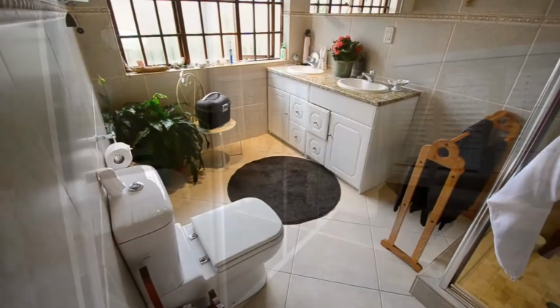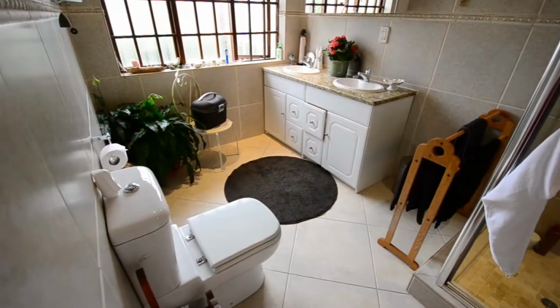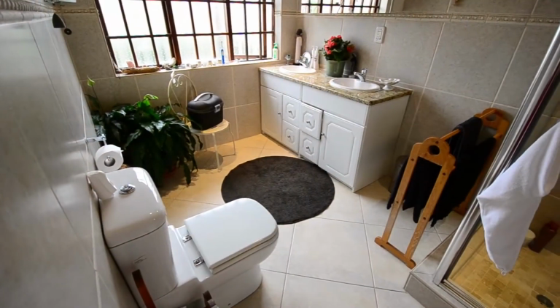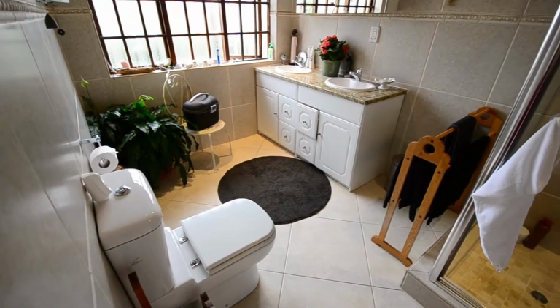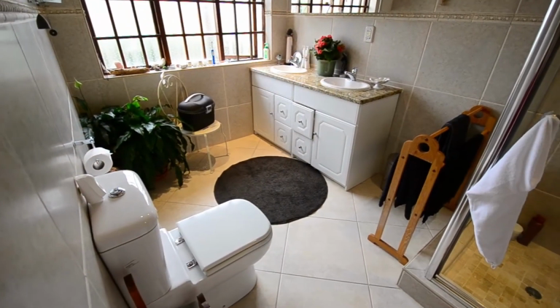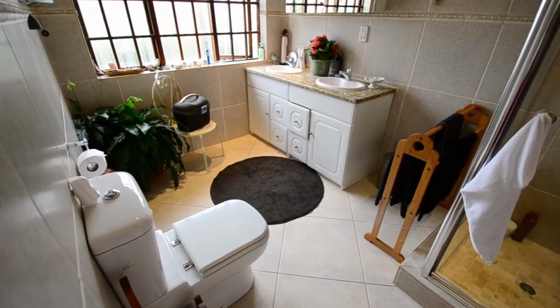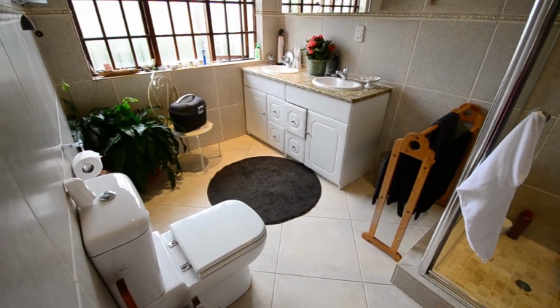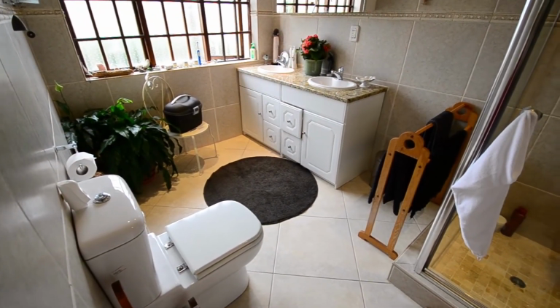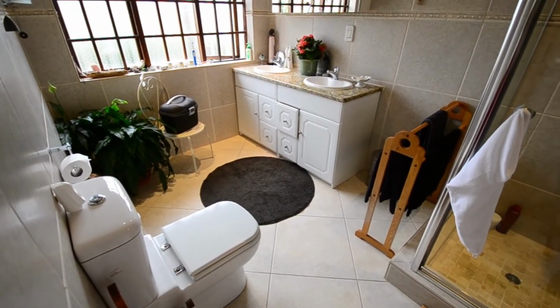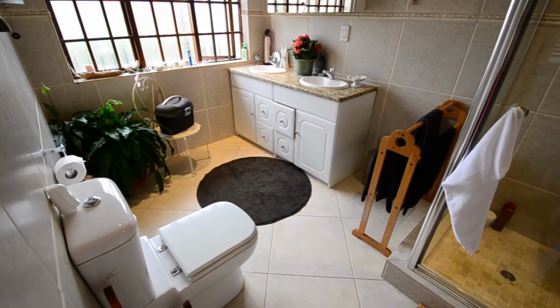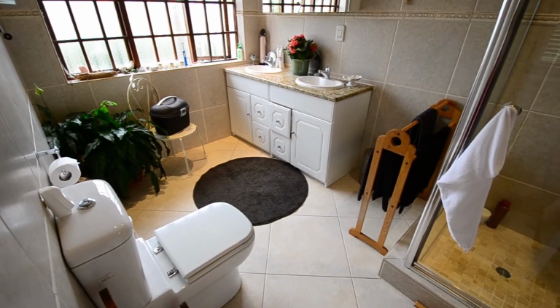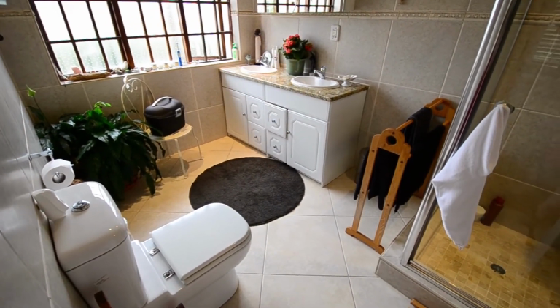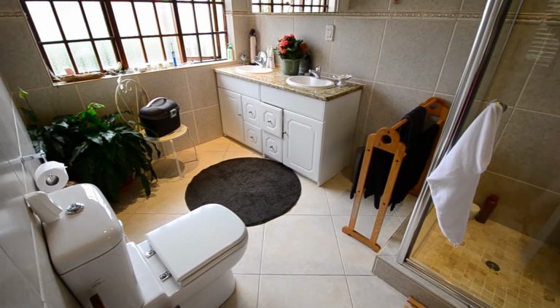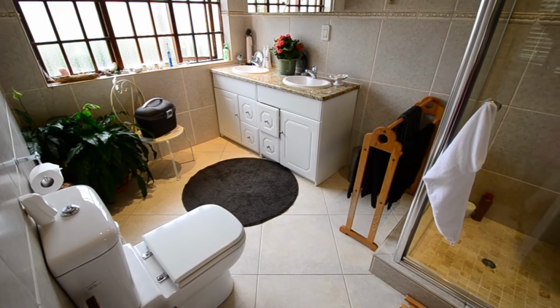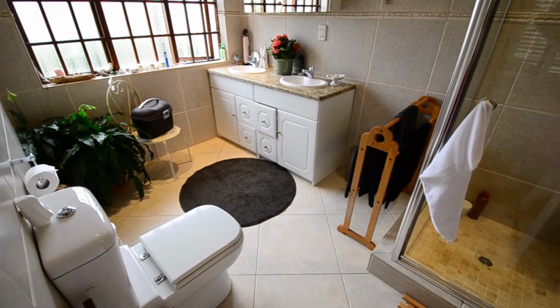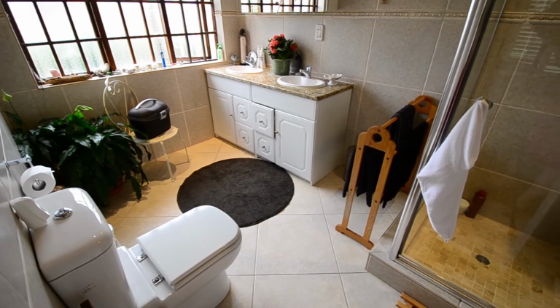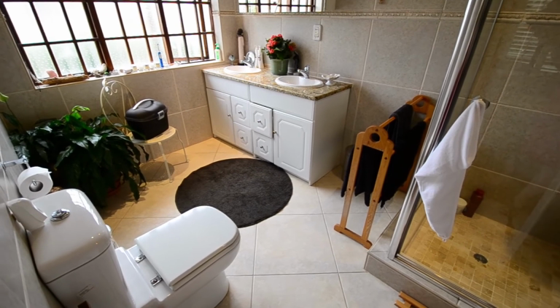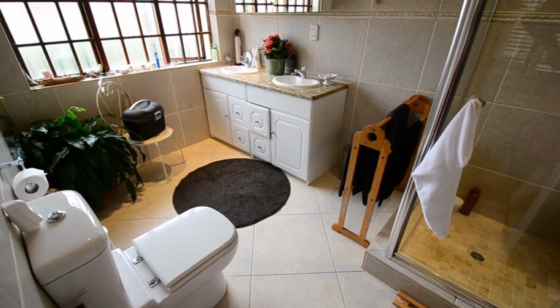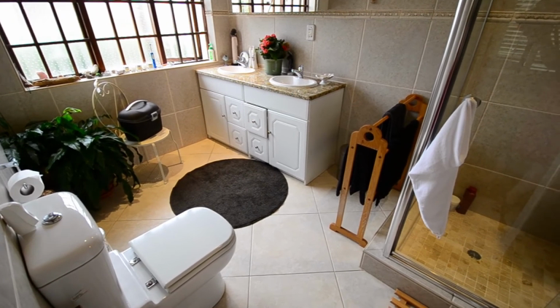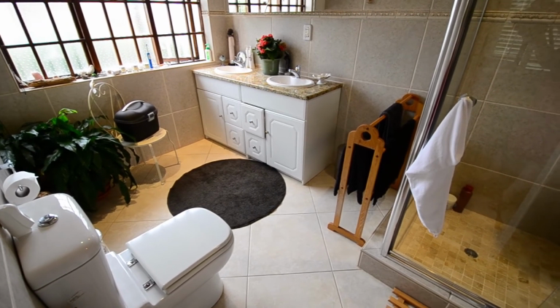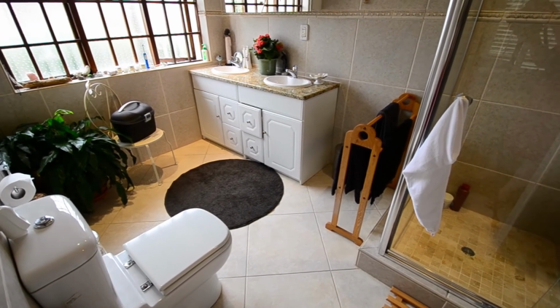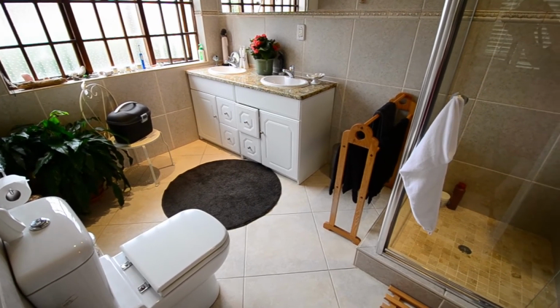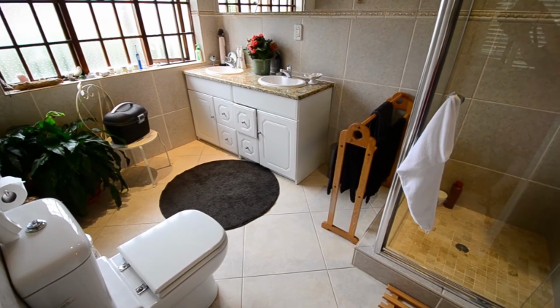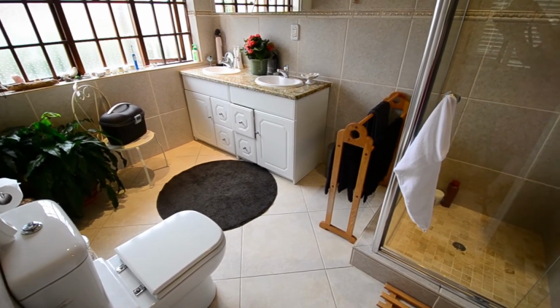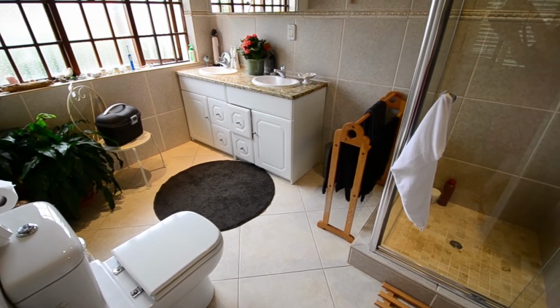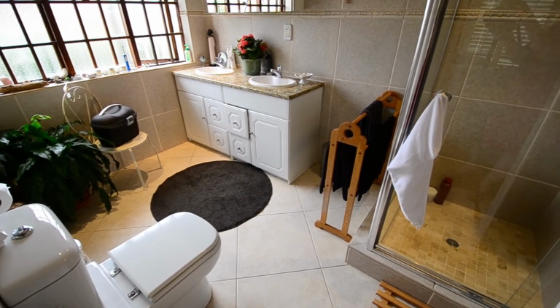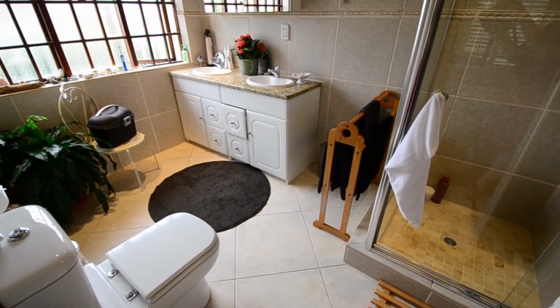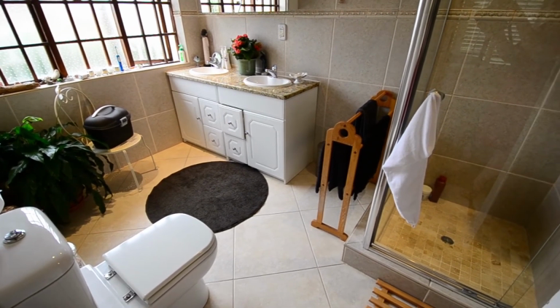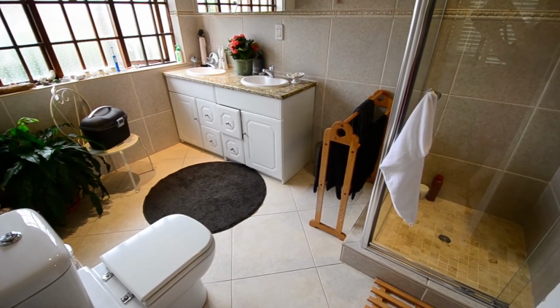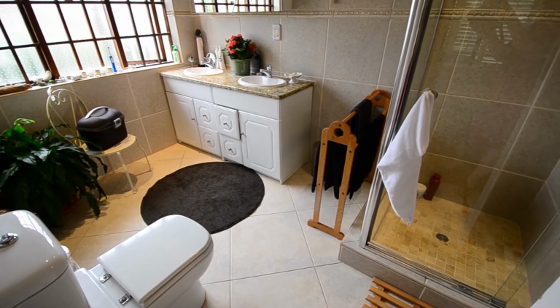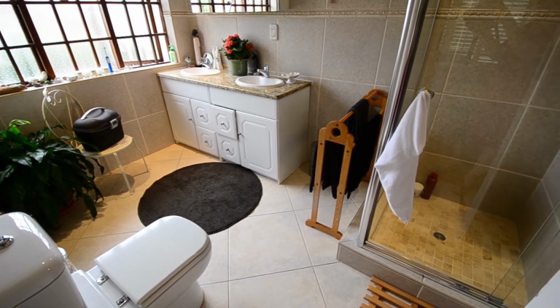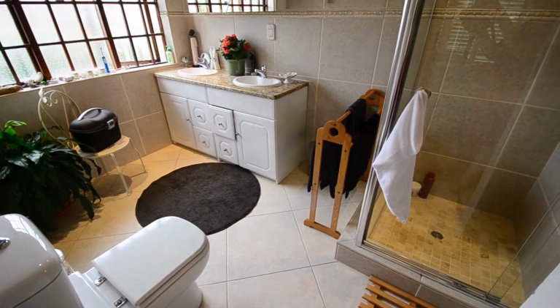The fully tiled main ensuite provides down lighters, a double vanity set in granite, toilet and a large shower.